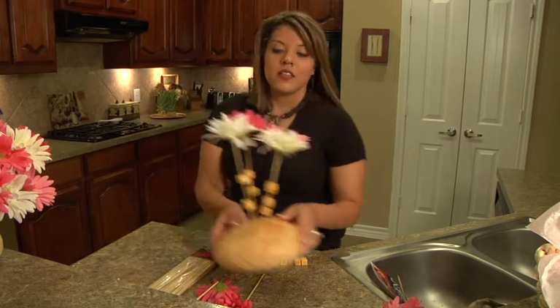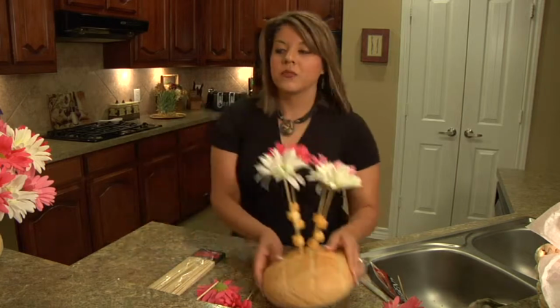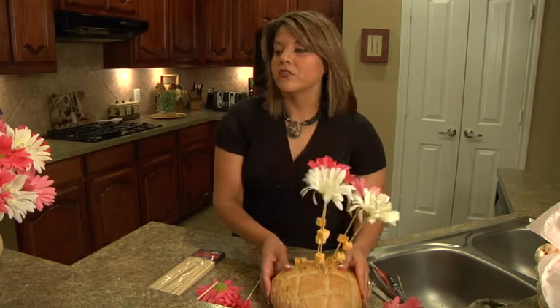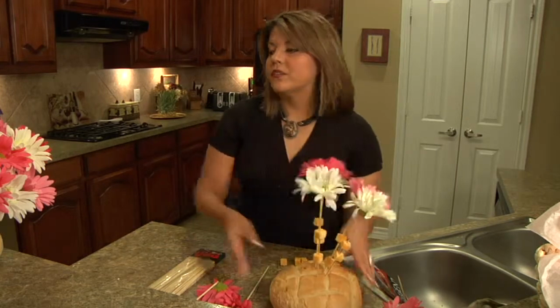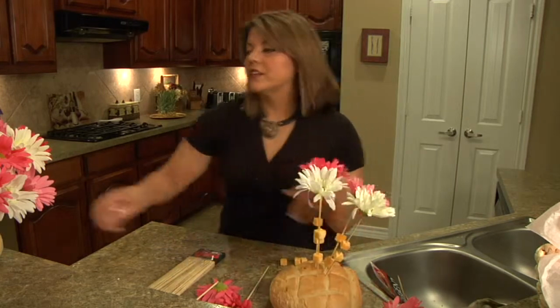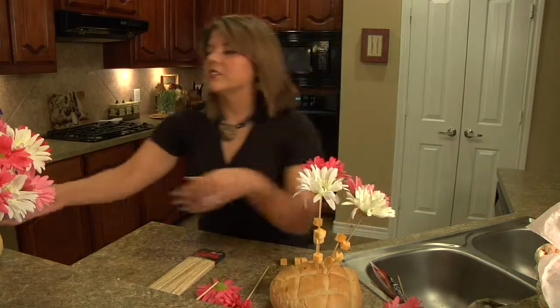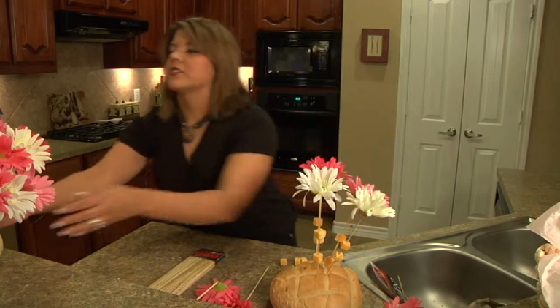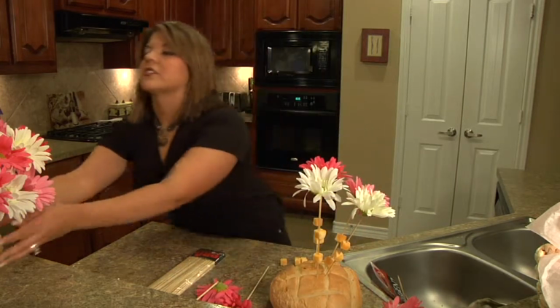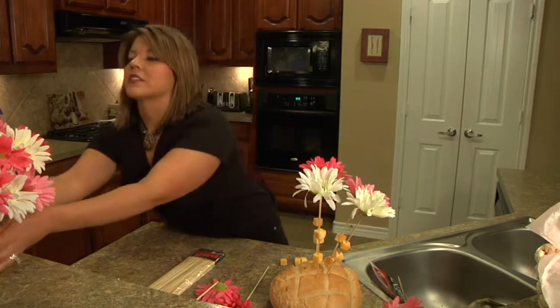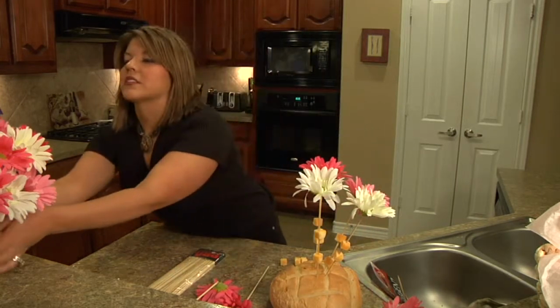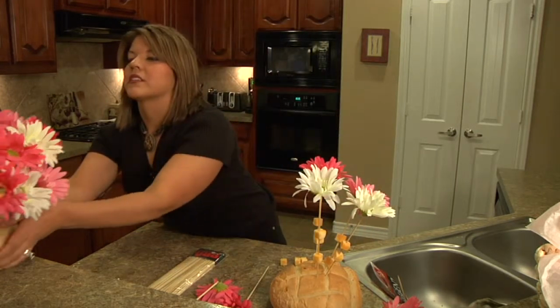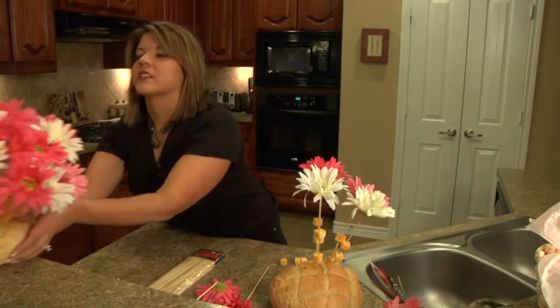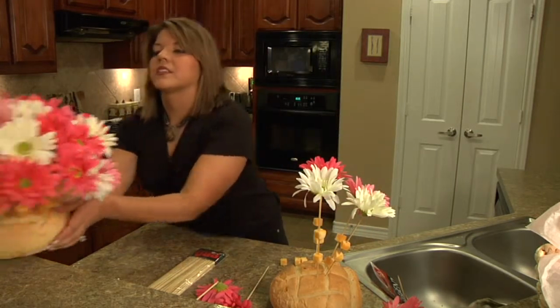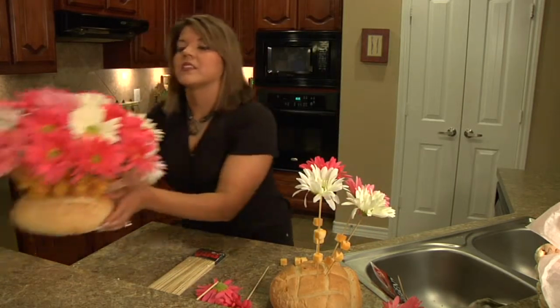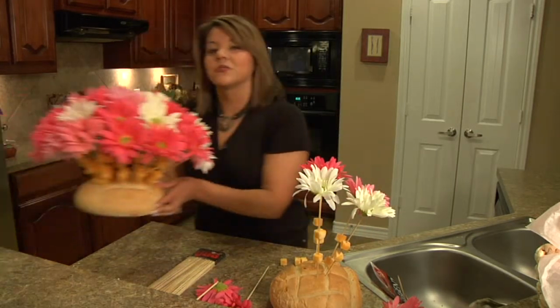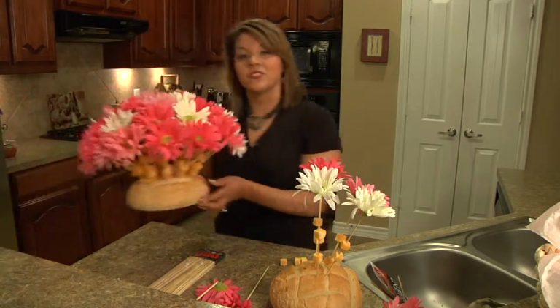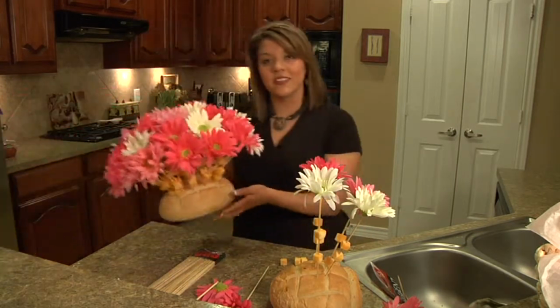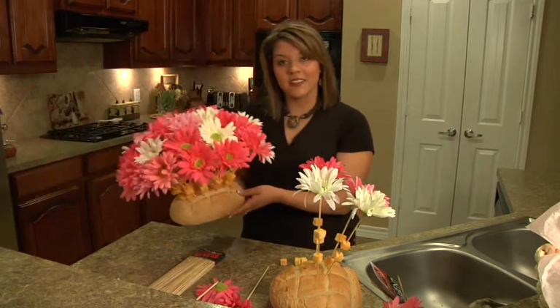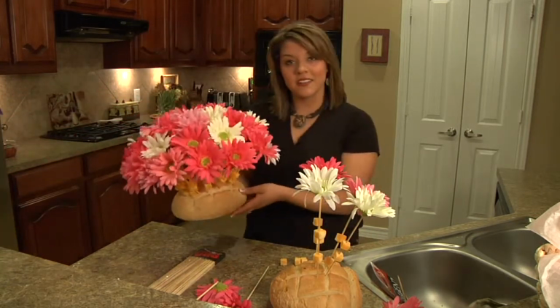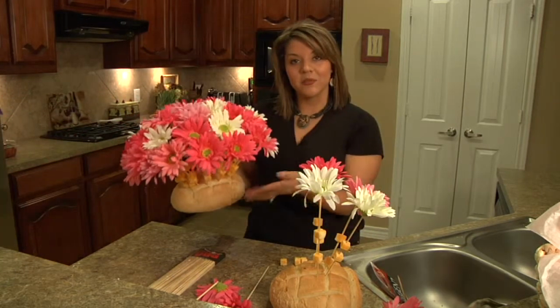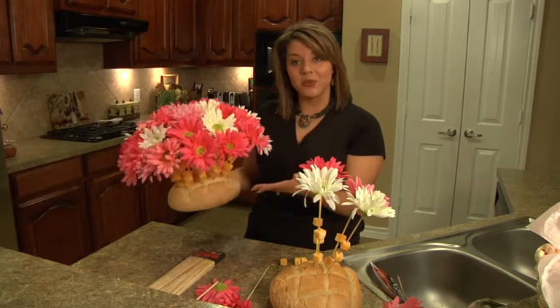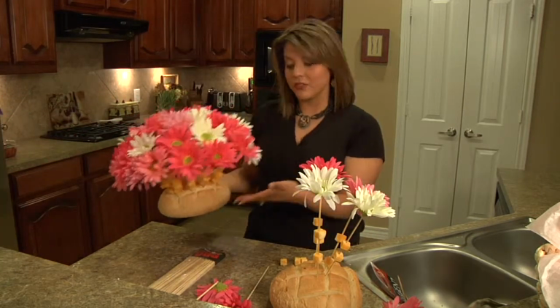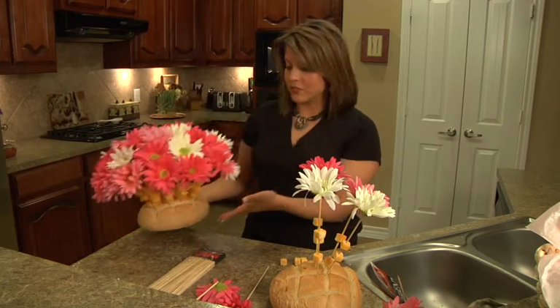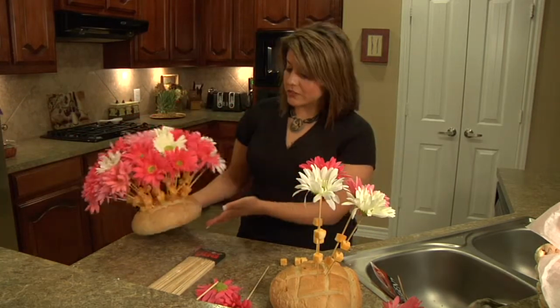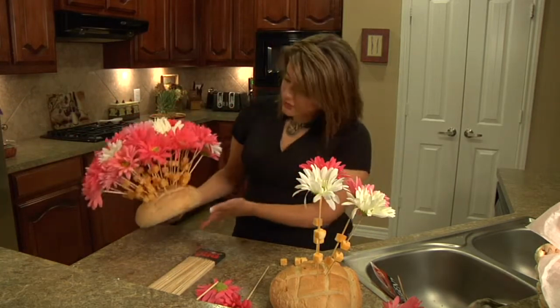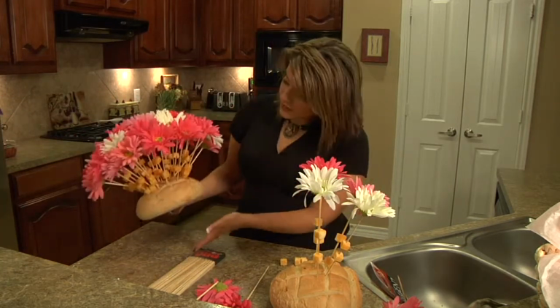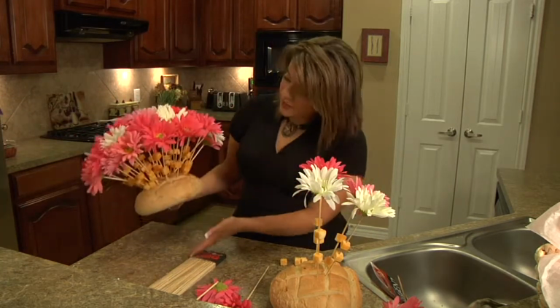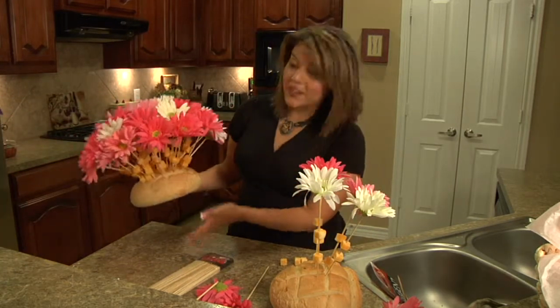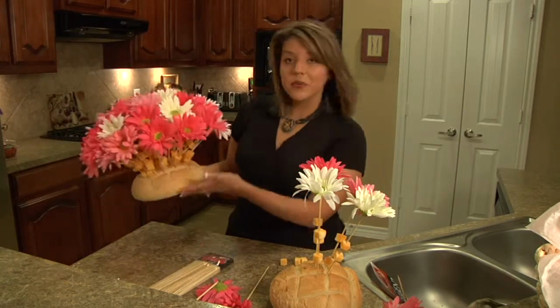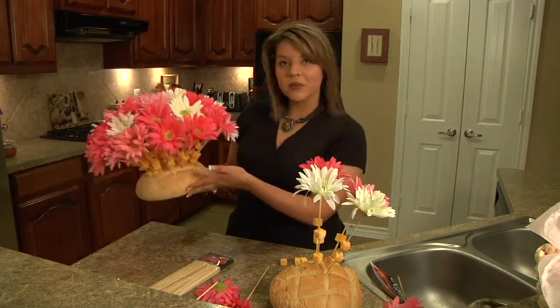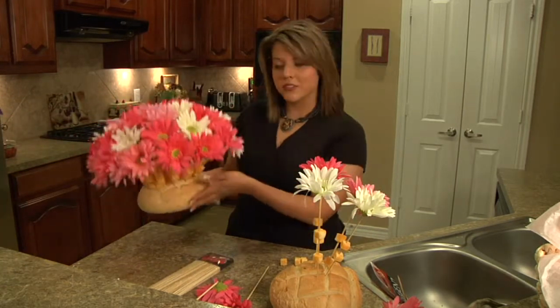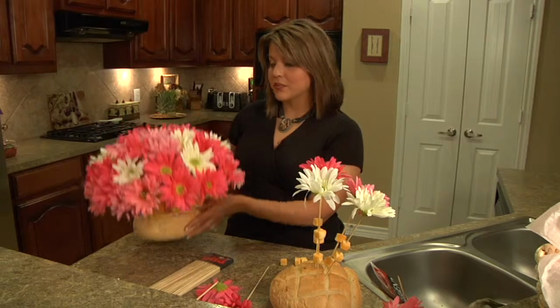When you're finished, this is what you get — a beautiful edible arrangement.